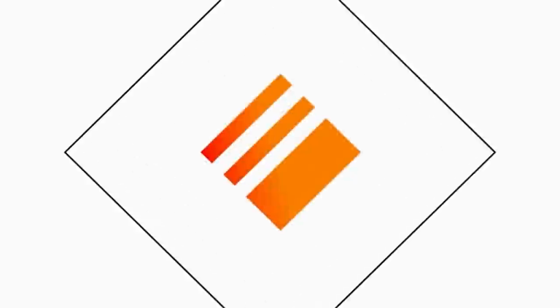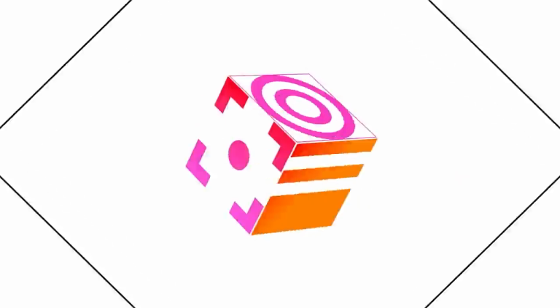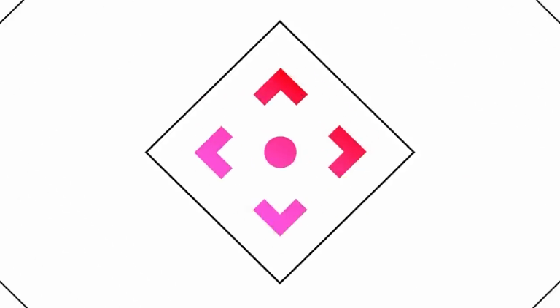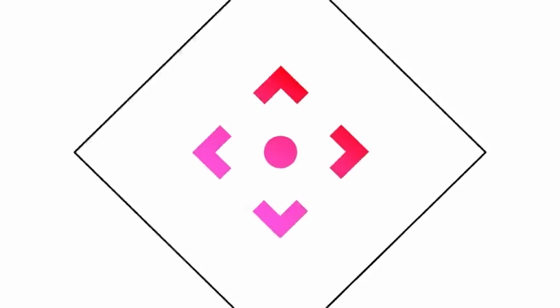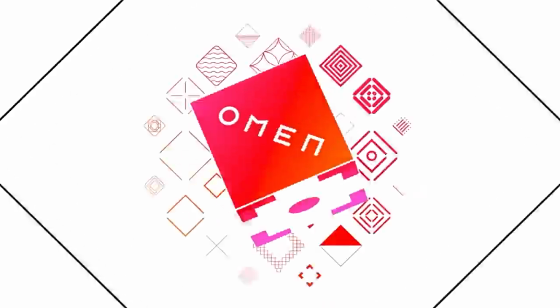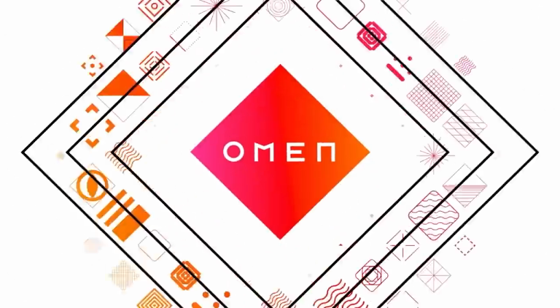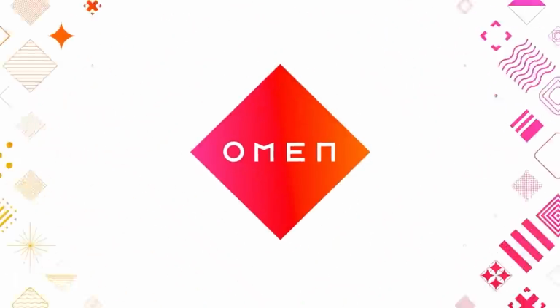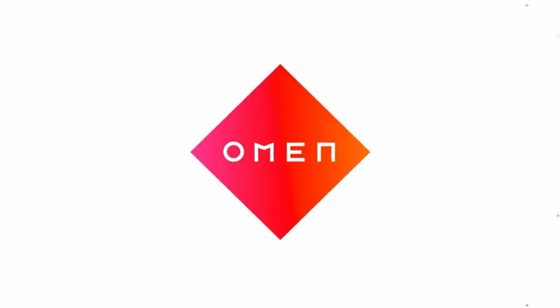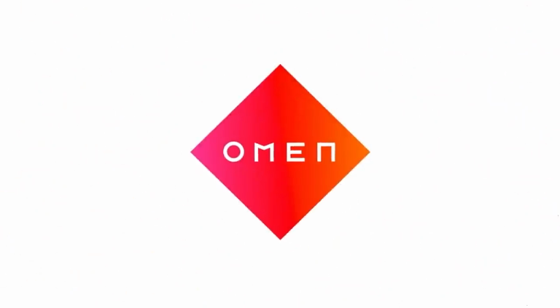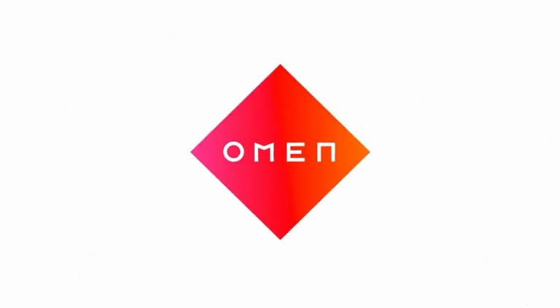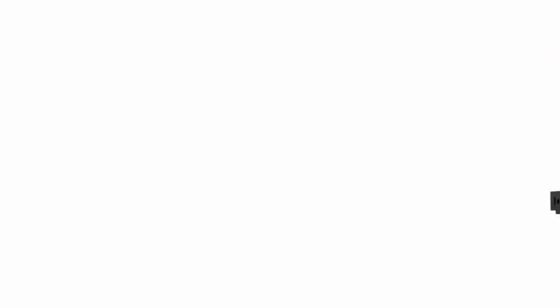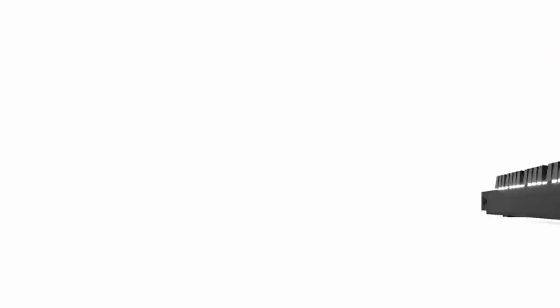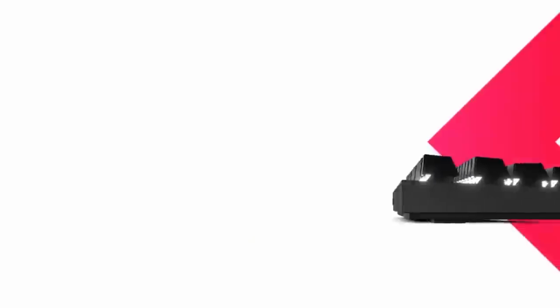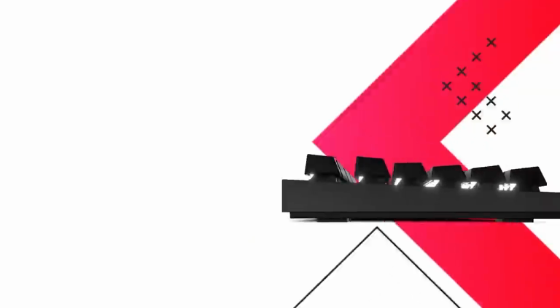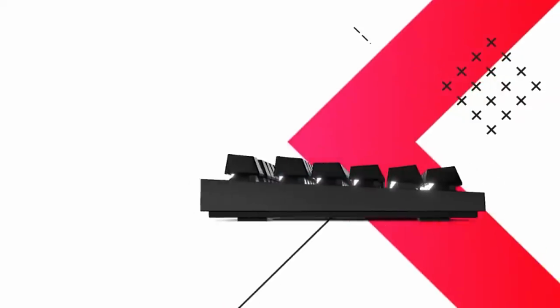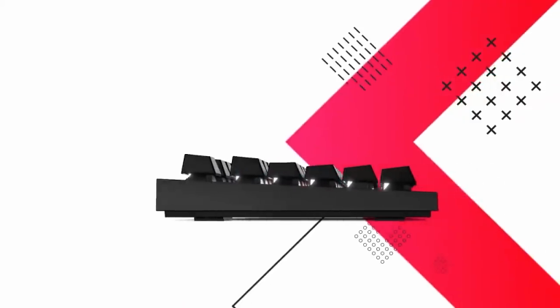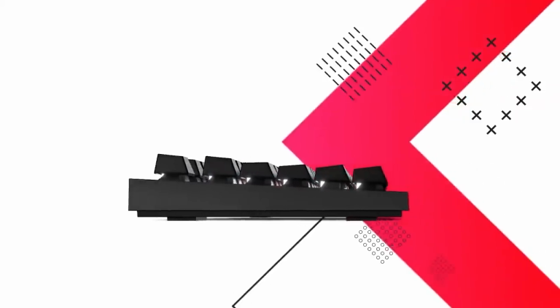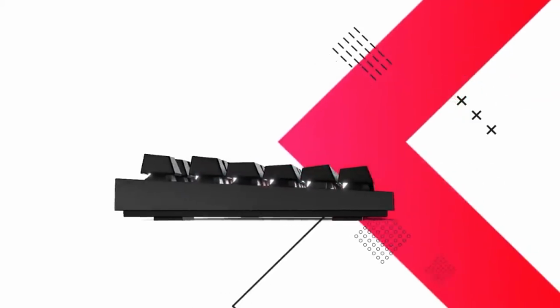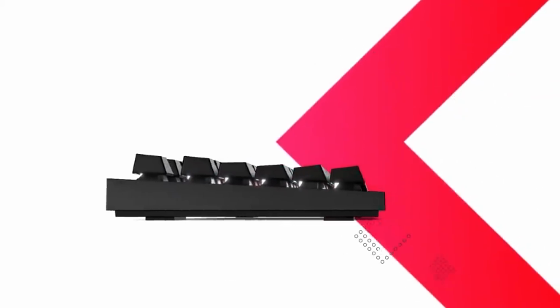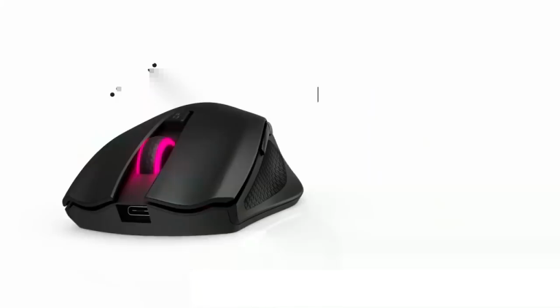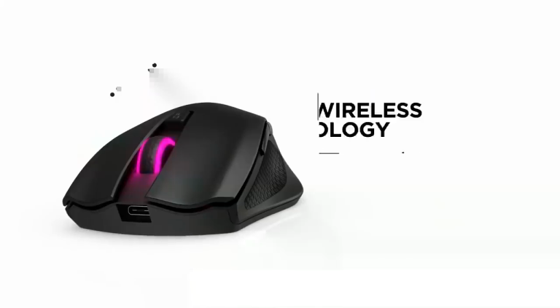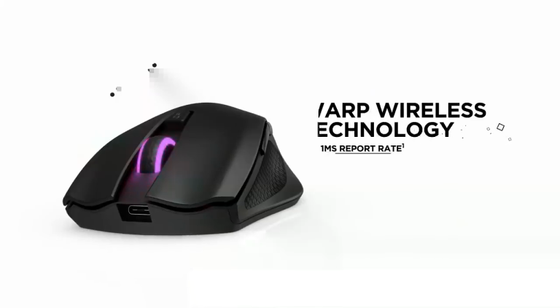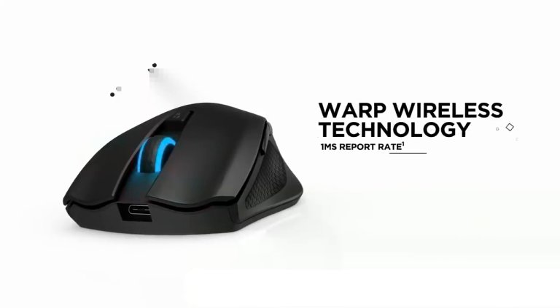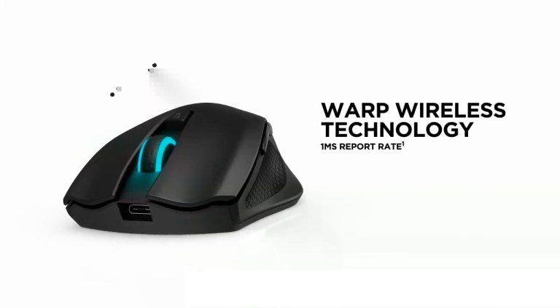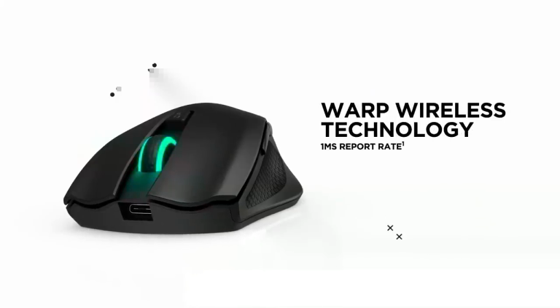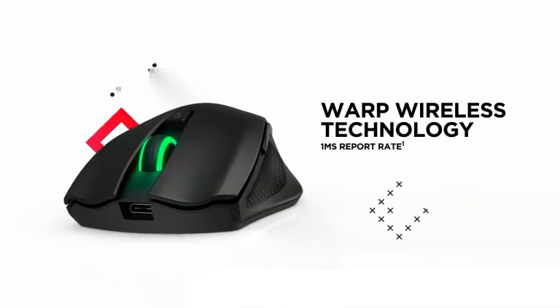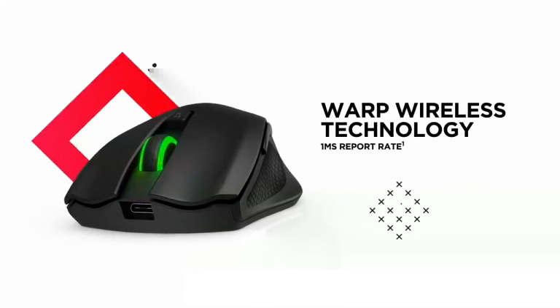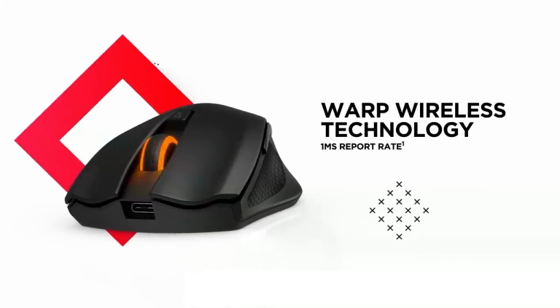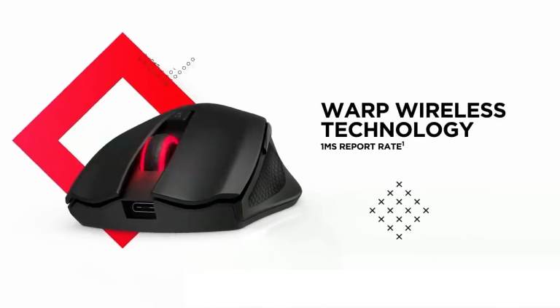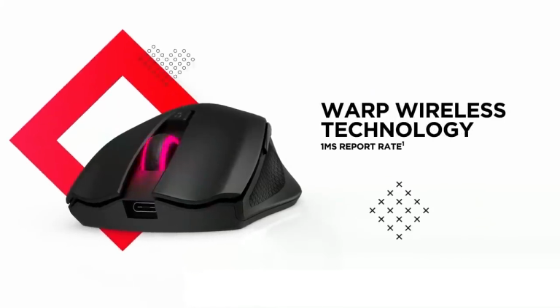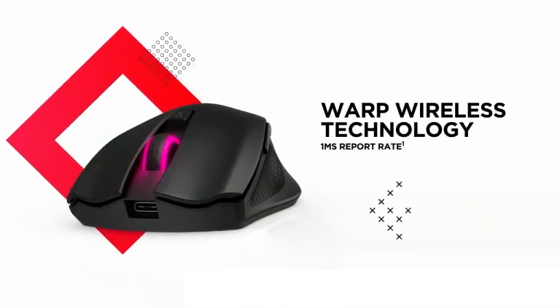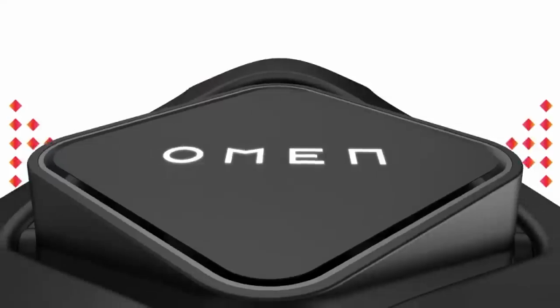Digital Foundry is proudly sponsored by Omen's new wireless range of mice, keyboards, and headsets.